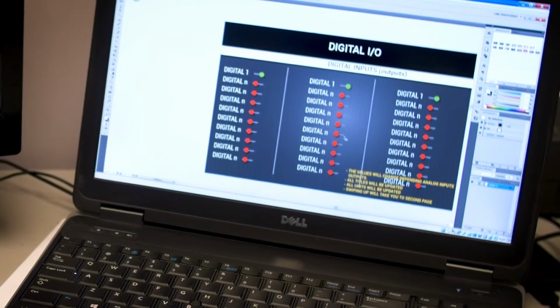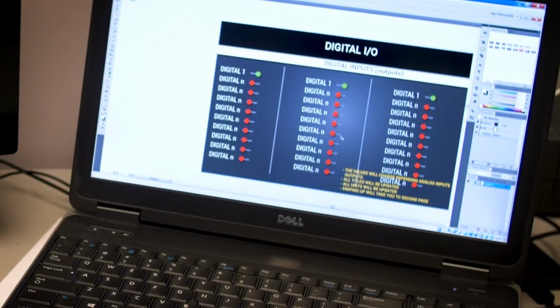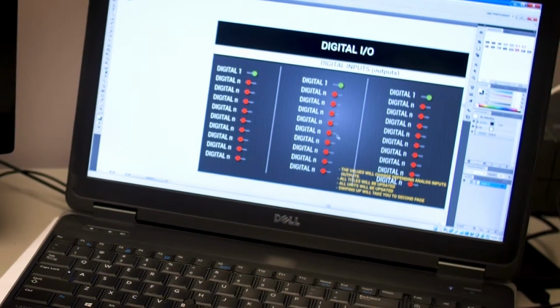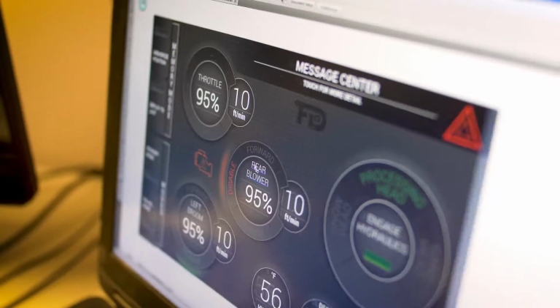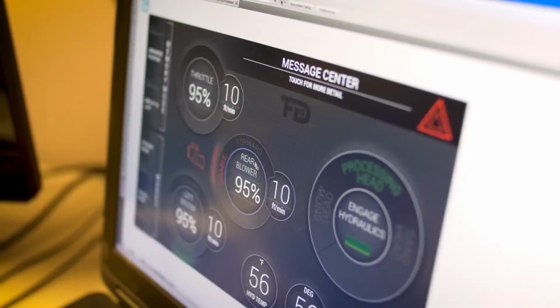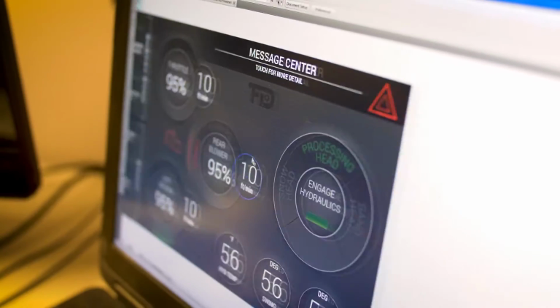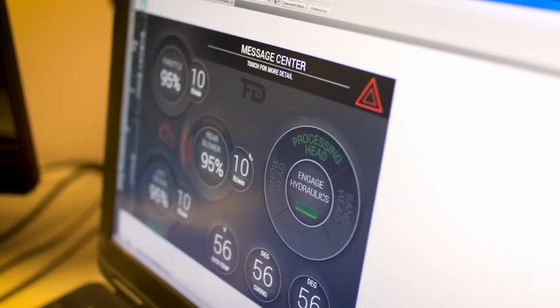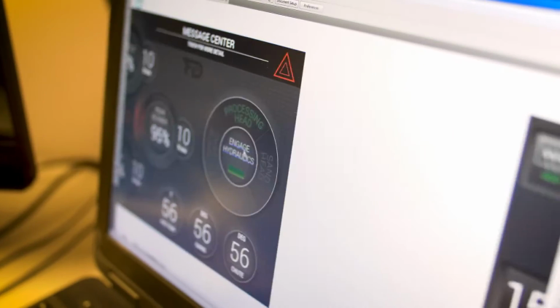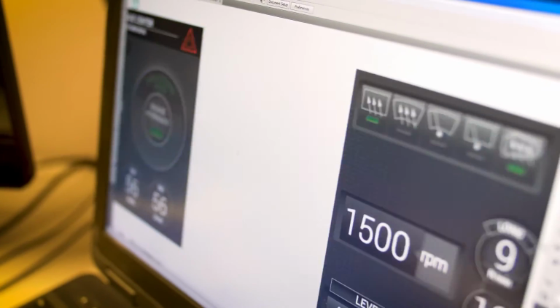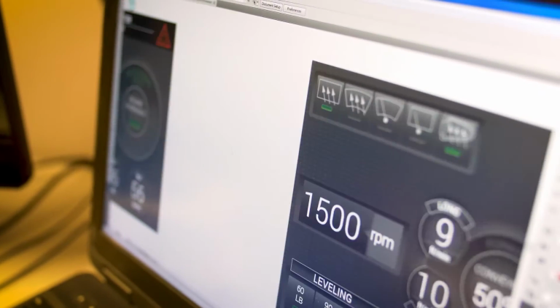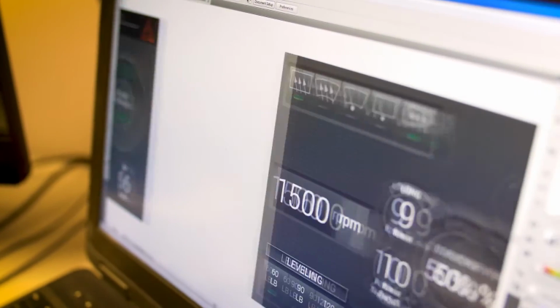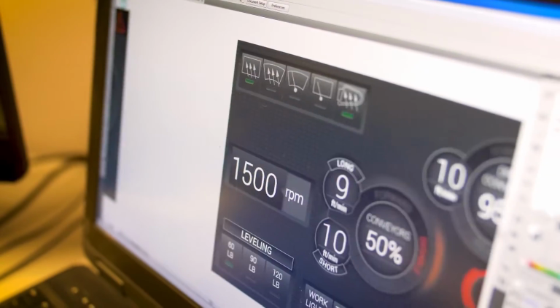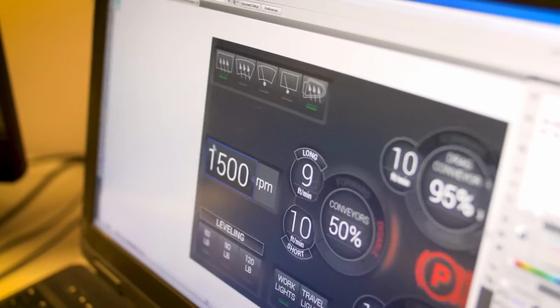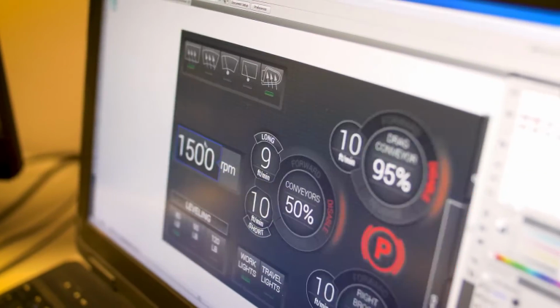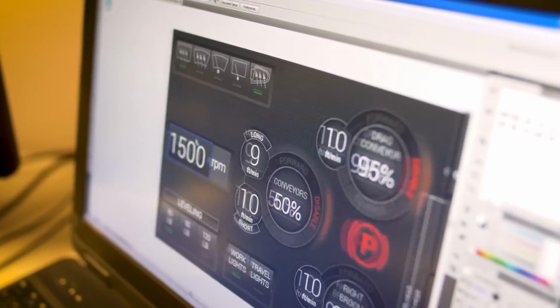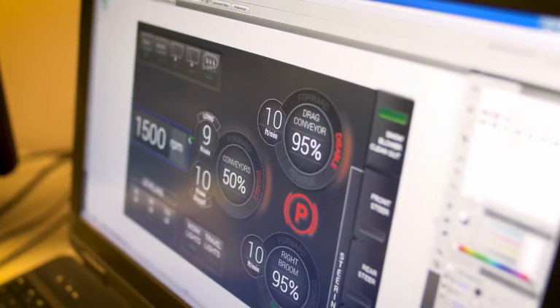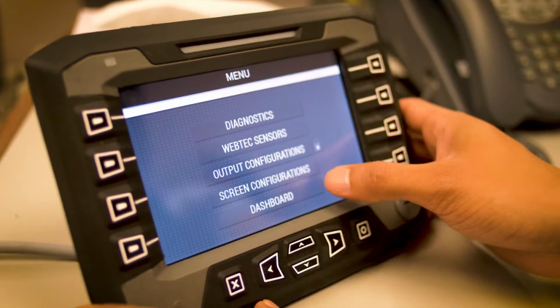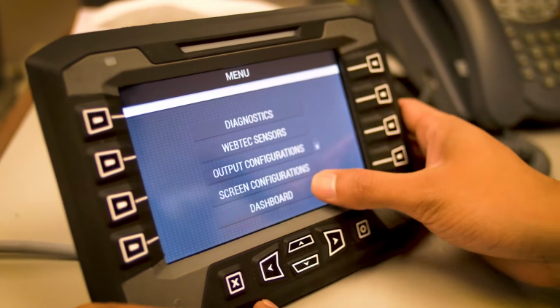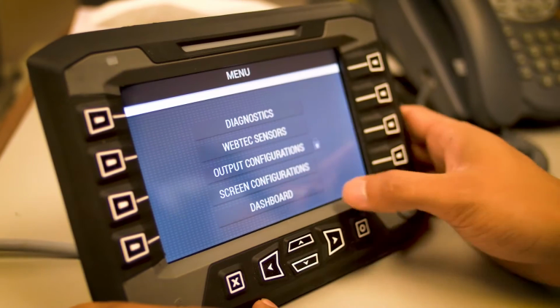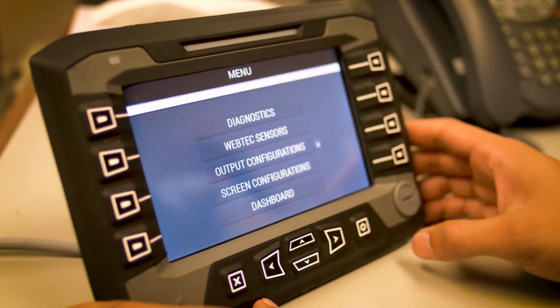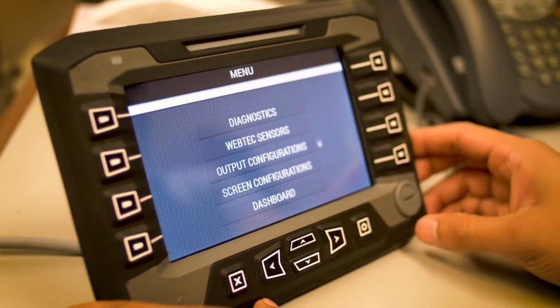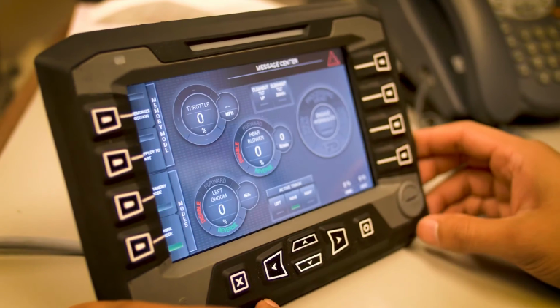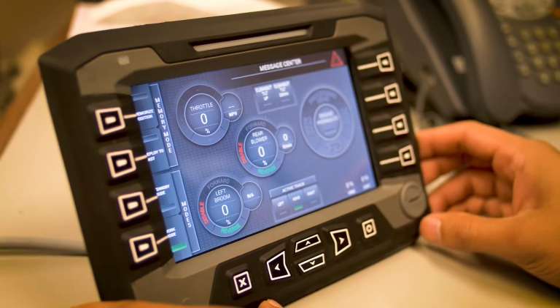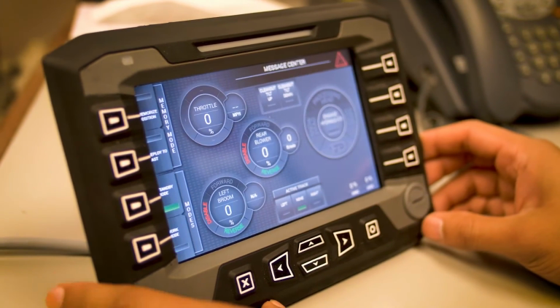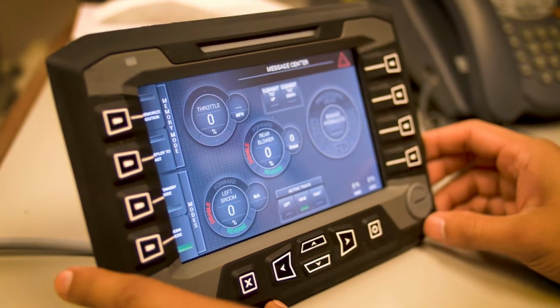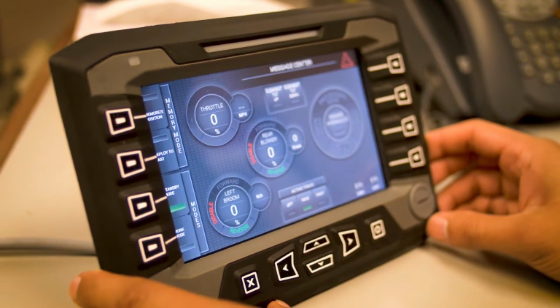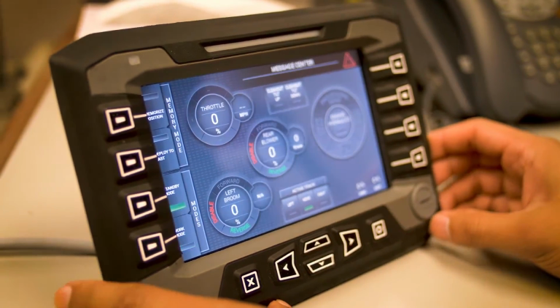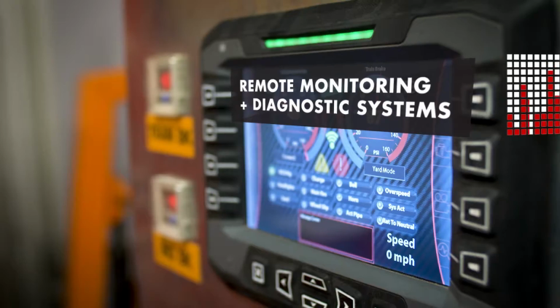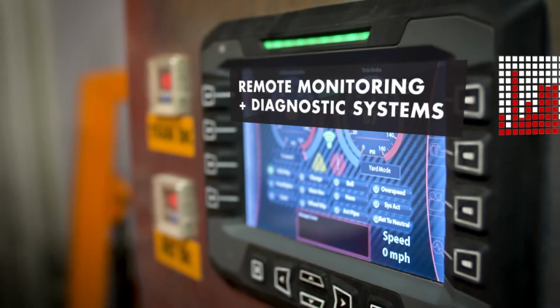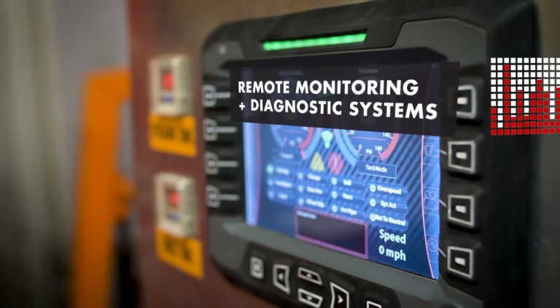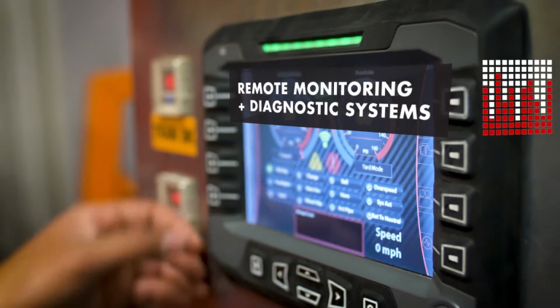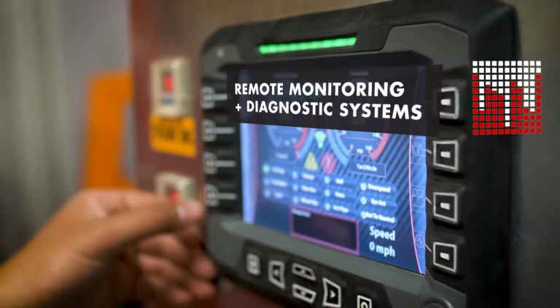Flowdraulic has really been focusing on our HMI design. We want our monitors and LCD screens to be able to troubleshoot everything that's going on in the system.